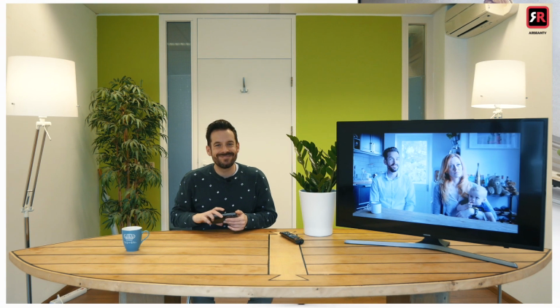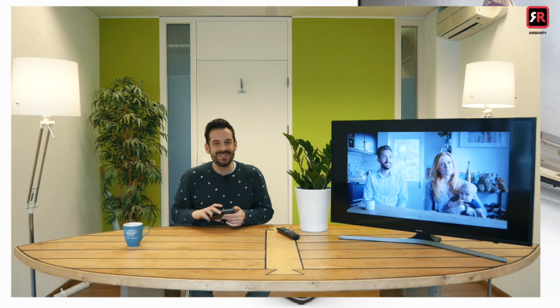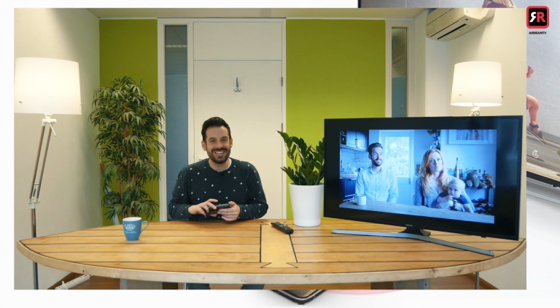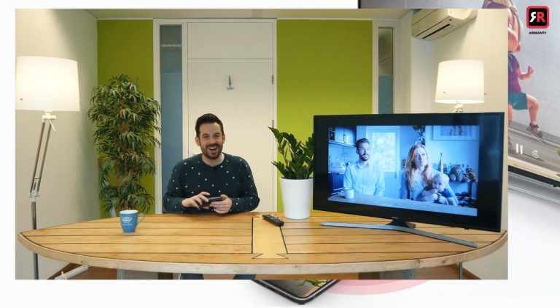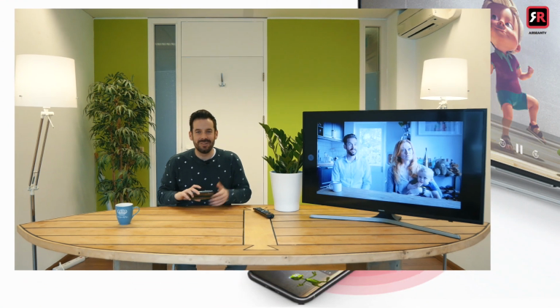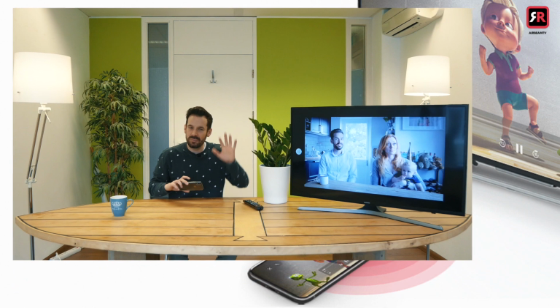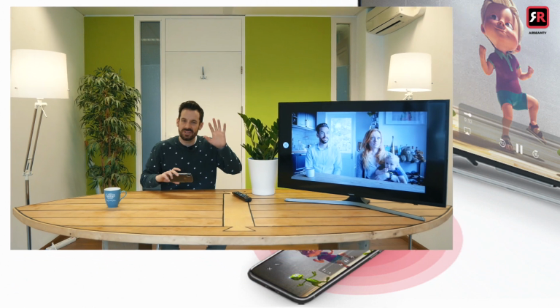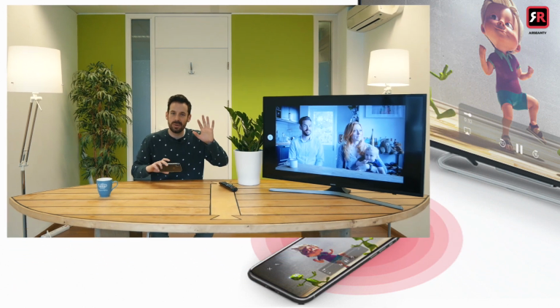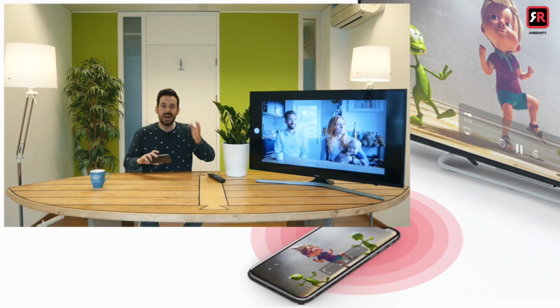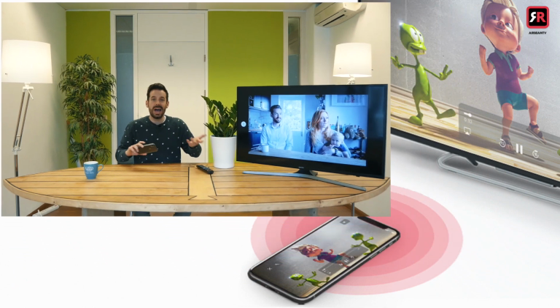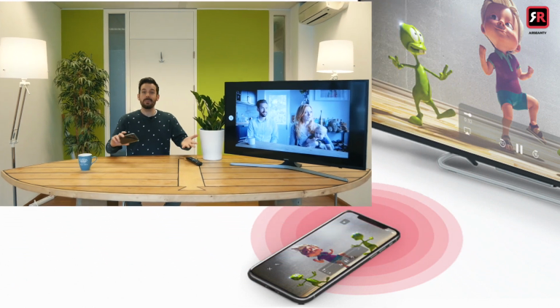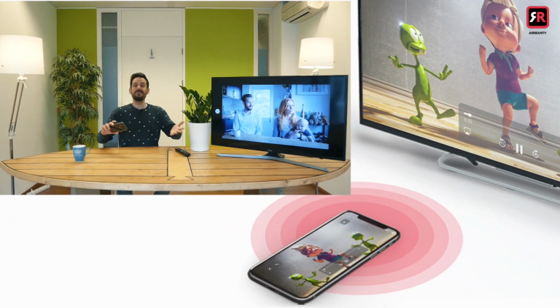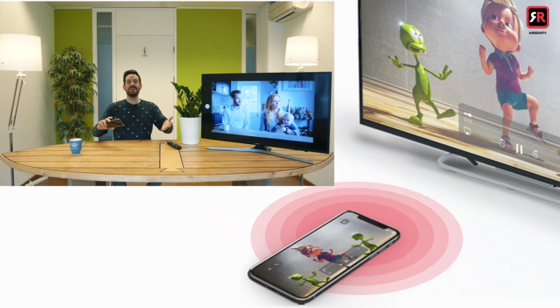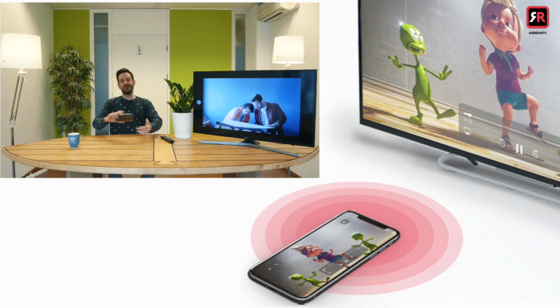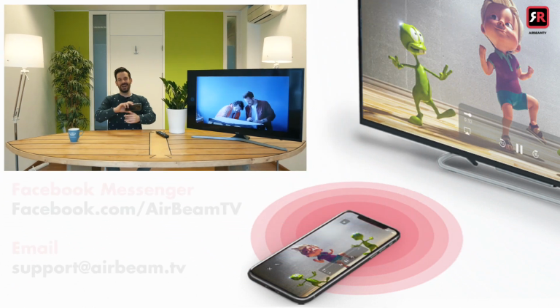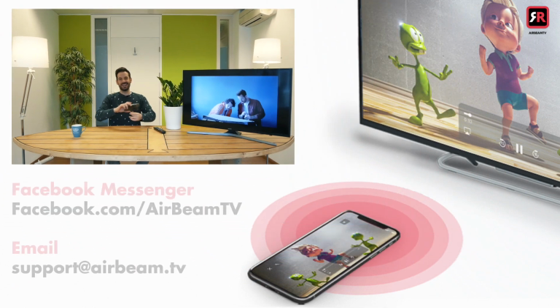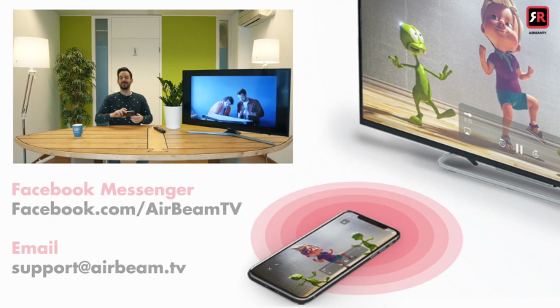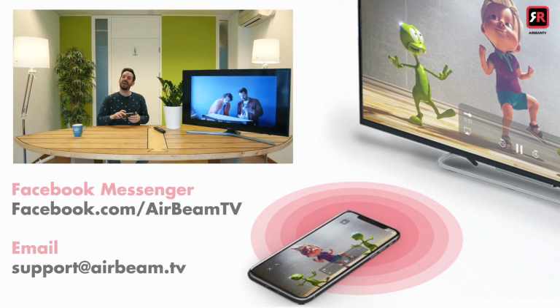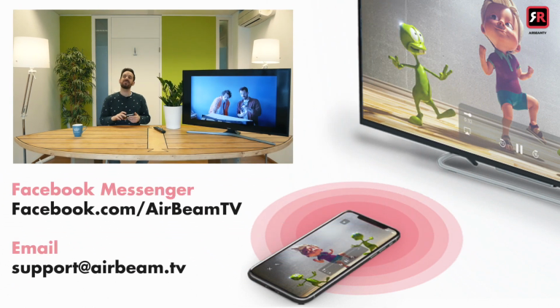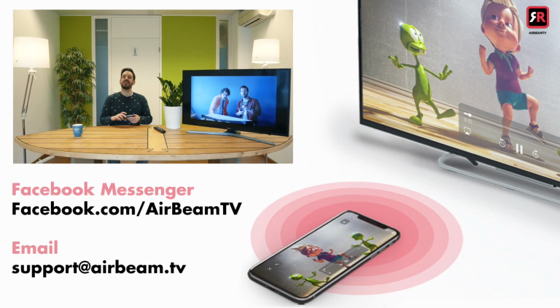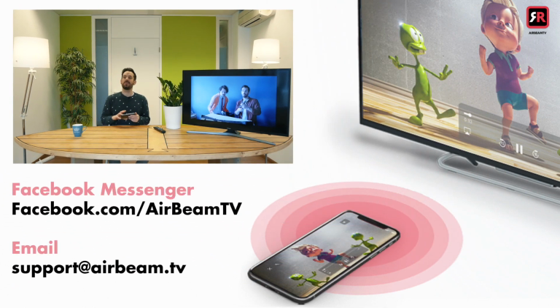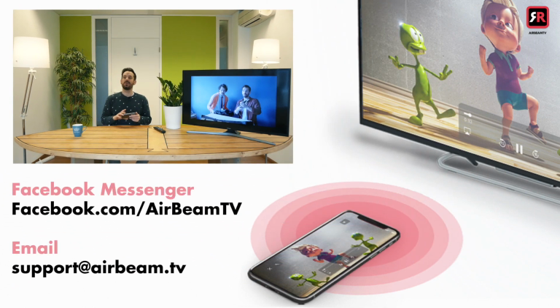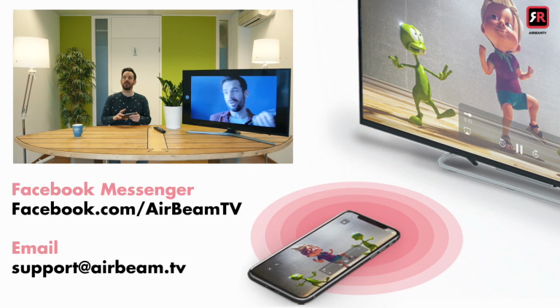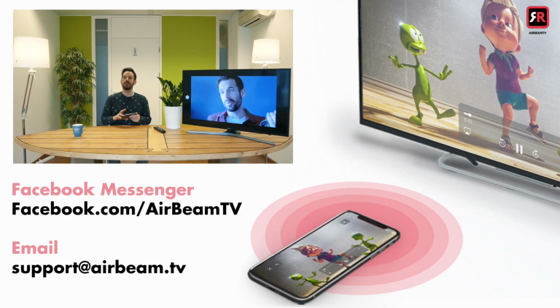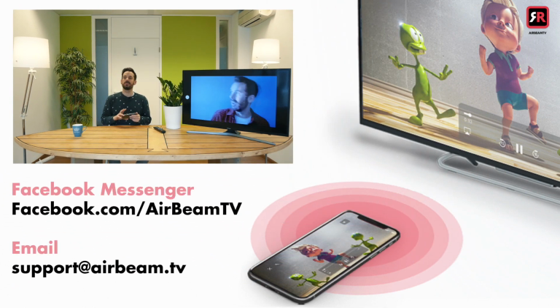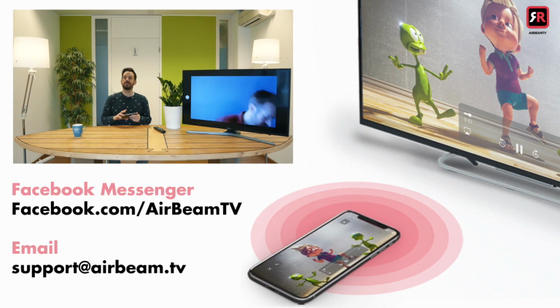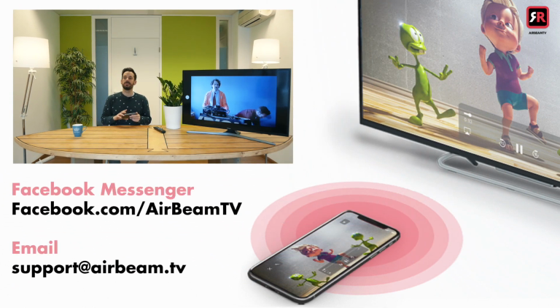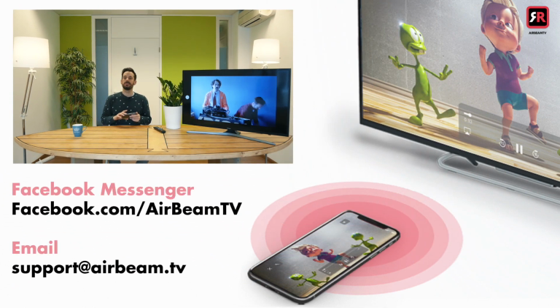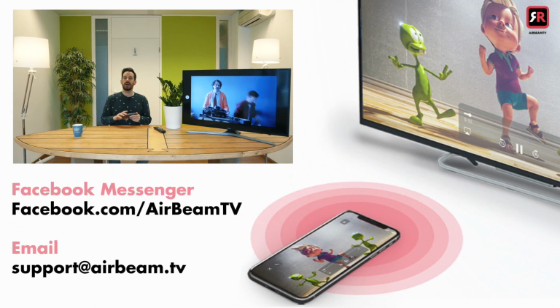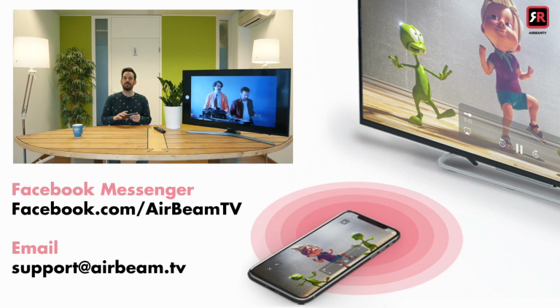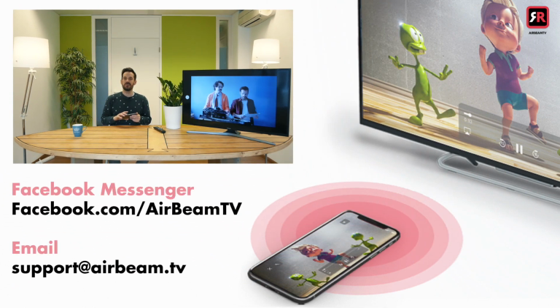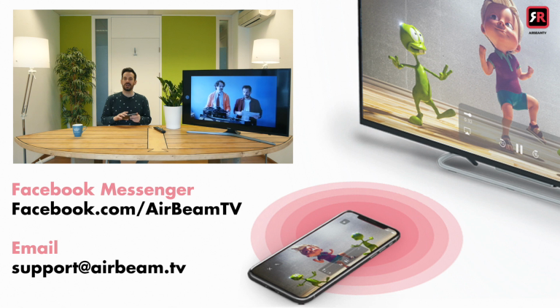In the meantime, I've been Simon. Happy mirroring.